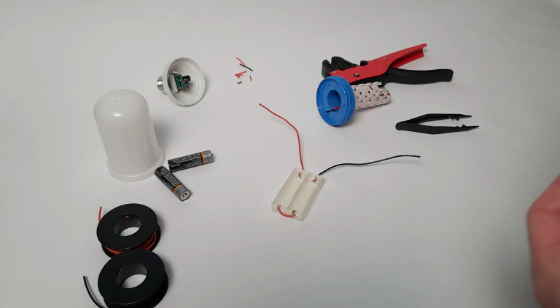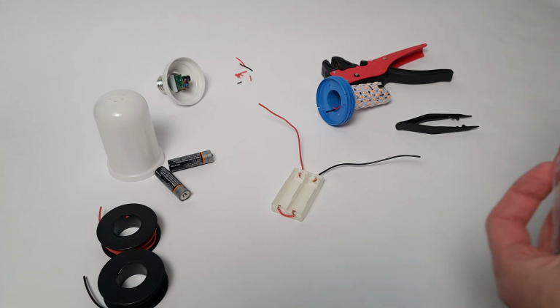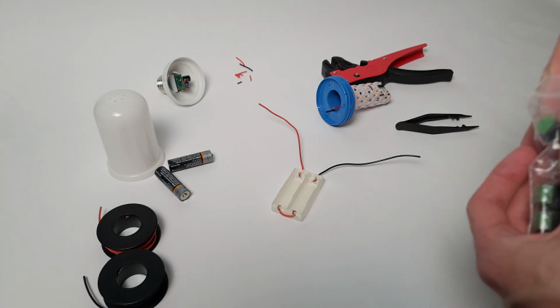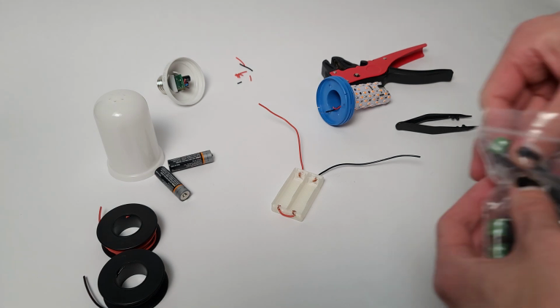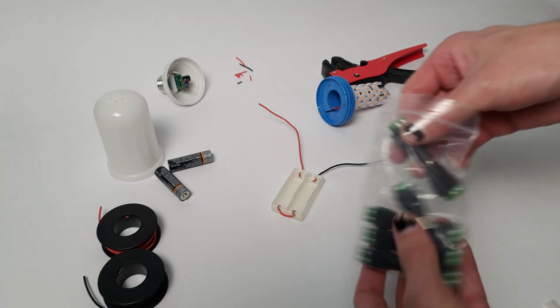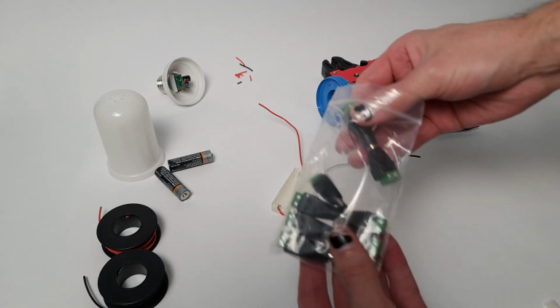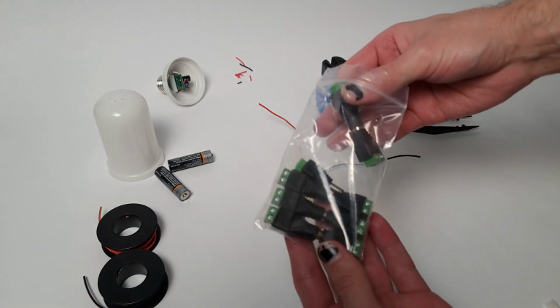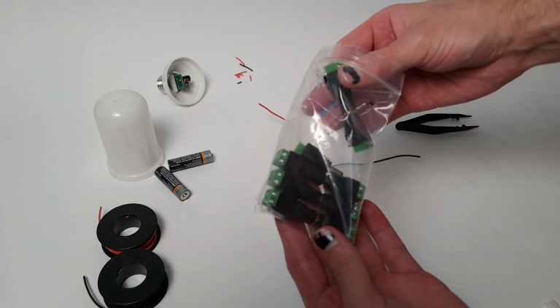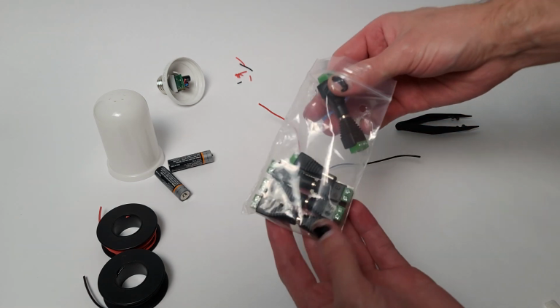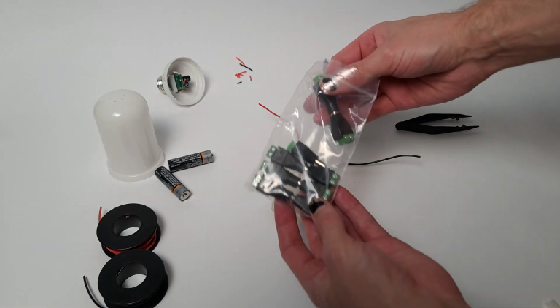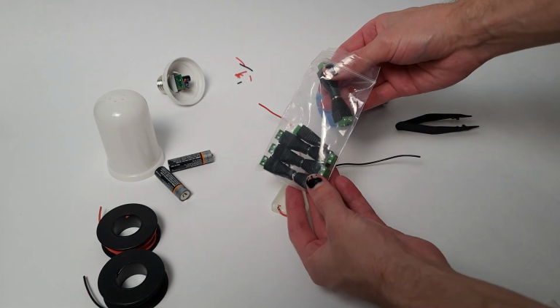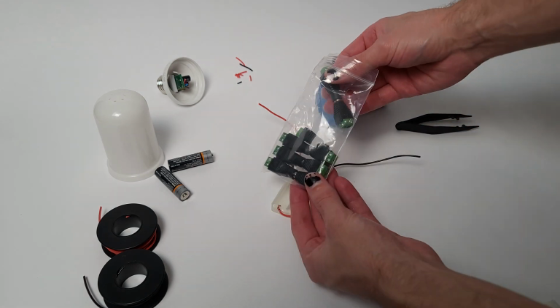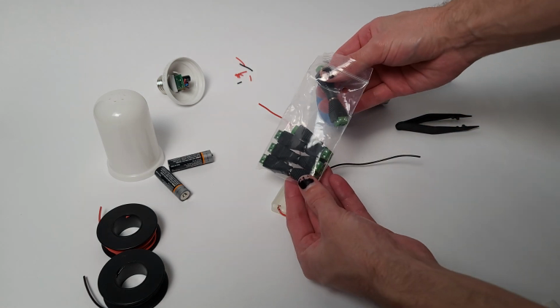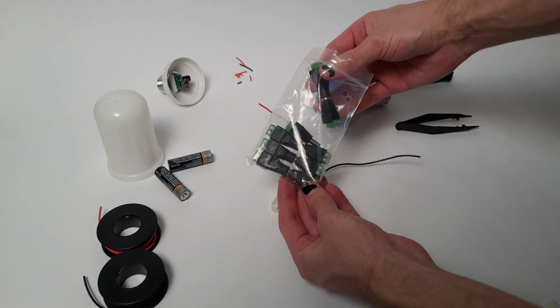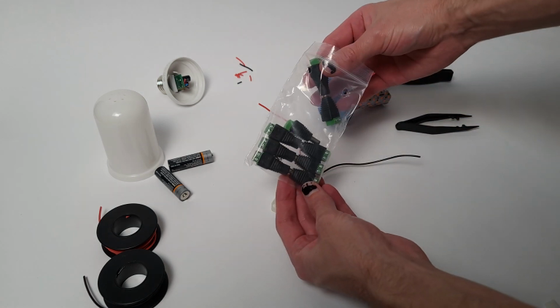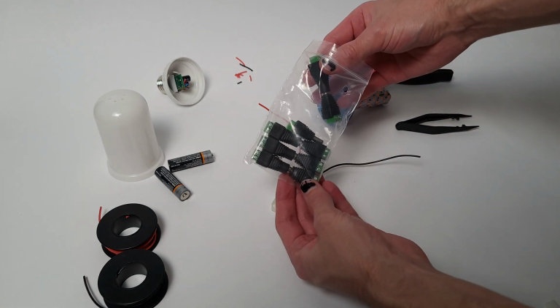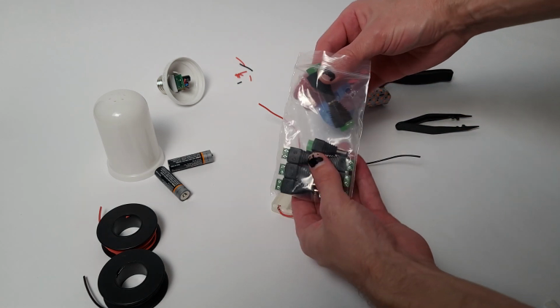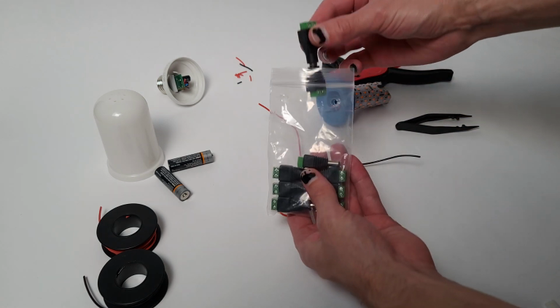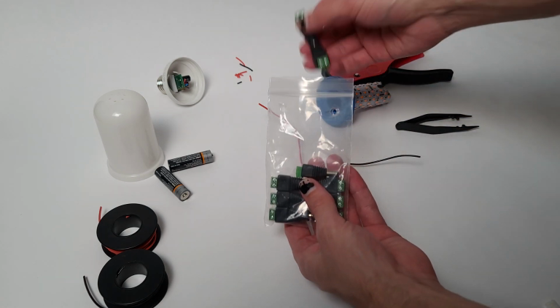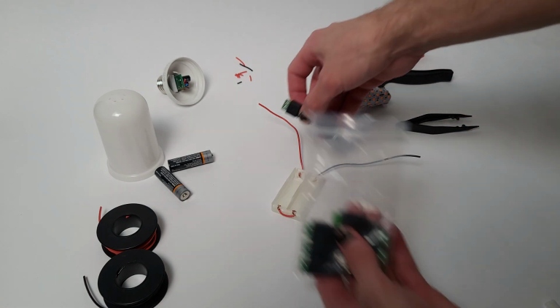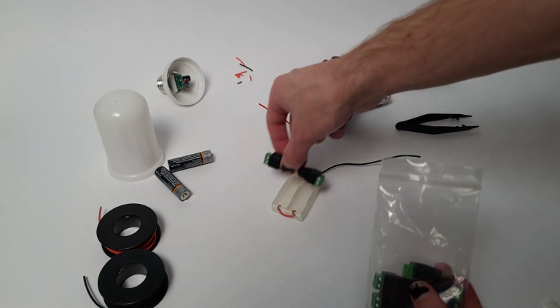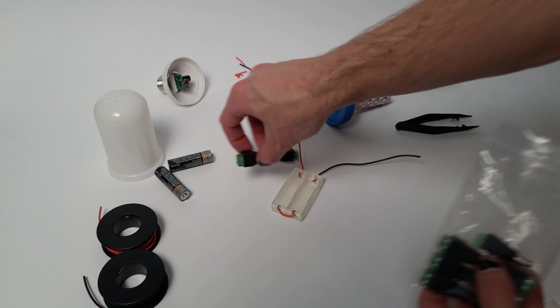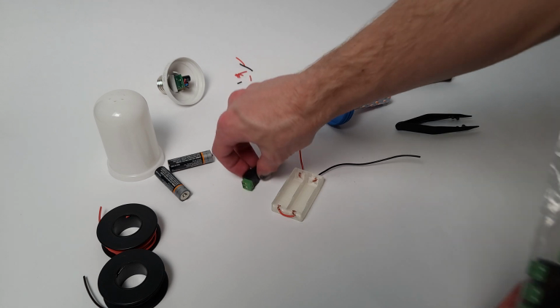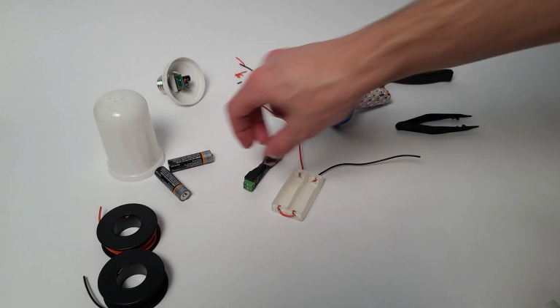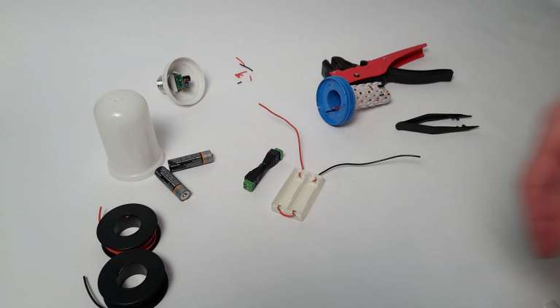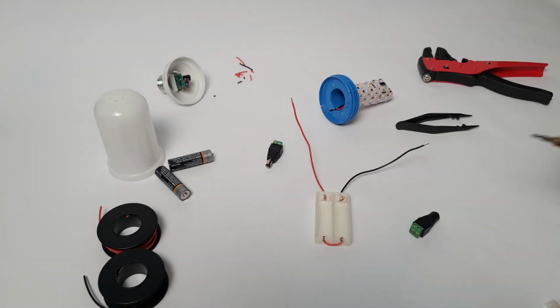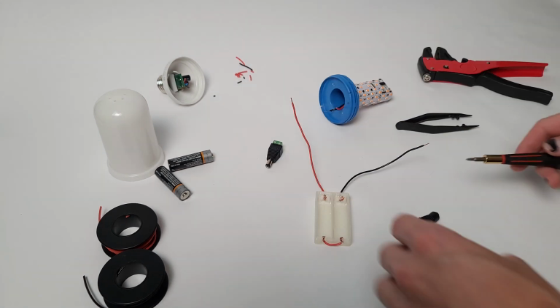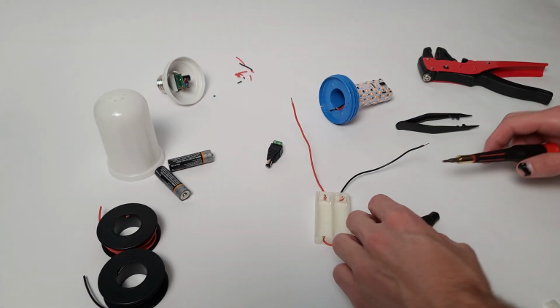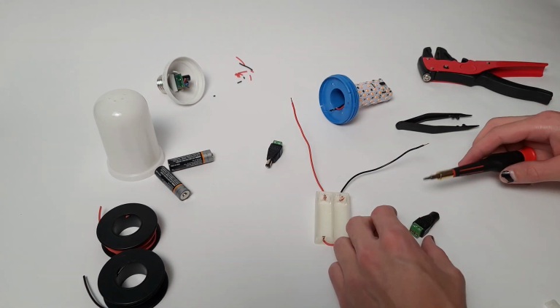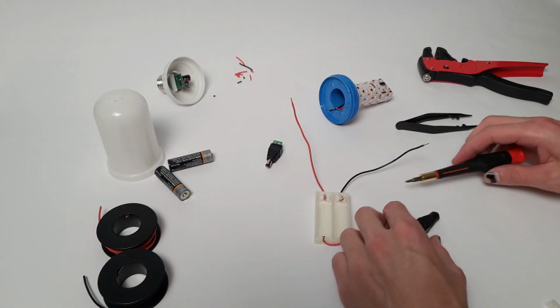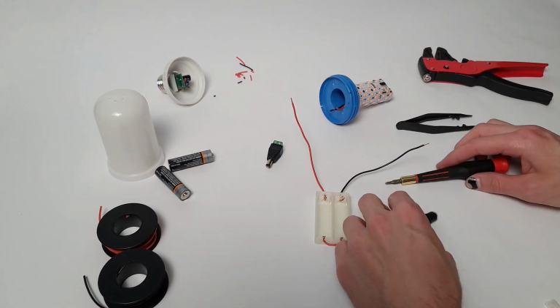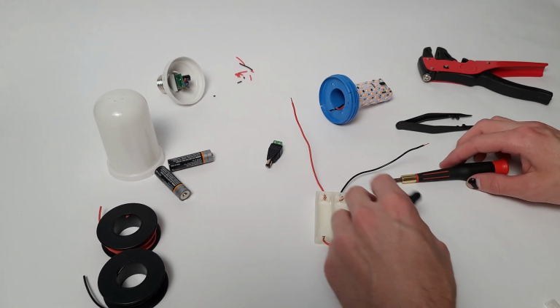I chose to use these DC barrel plug screw terminals just because it would be easier, but if you wanted a more robust connection you would definitely want to solder these leads.